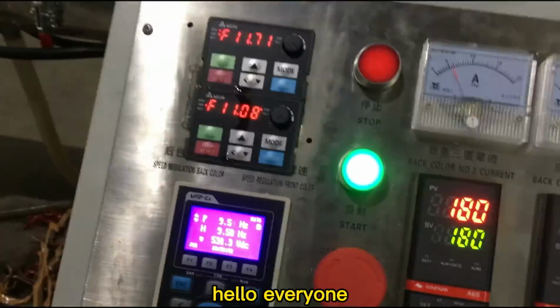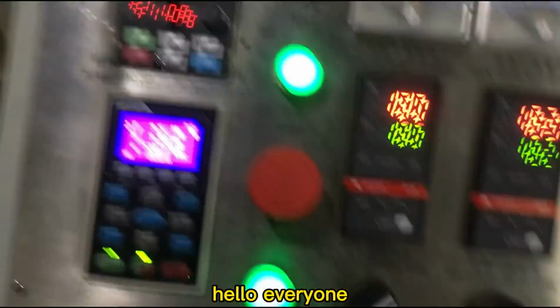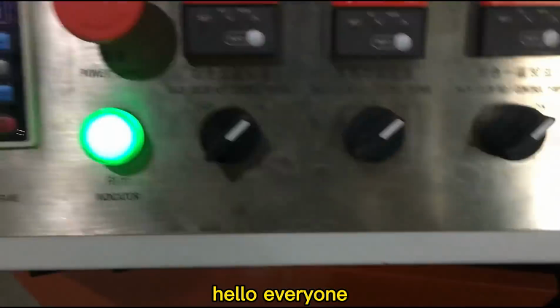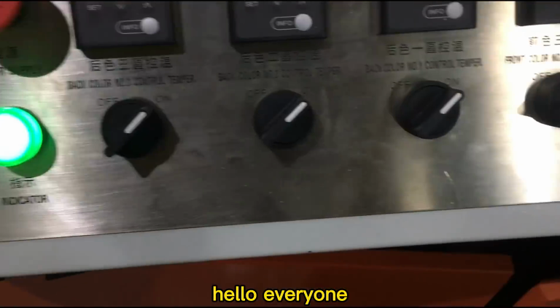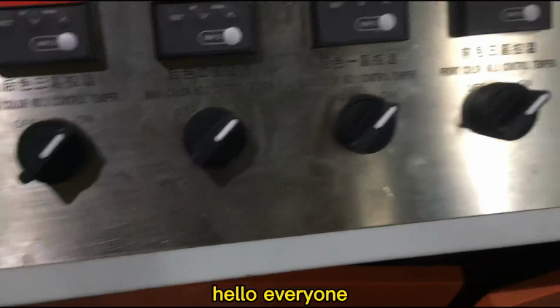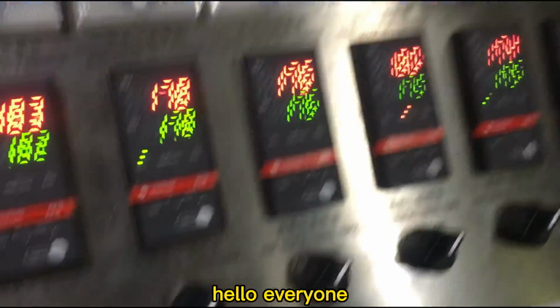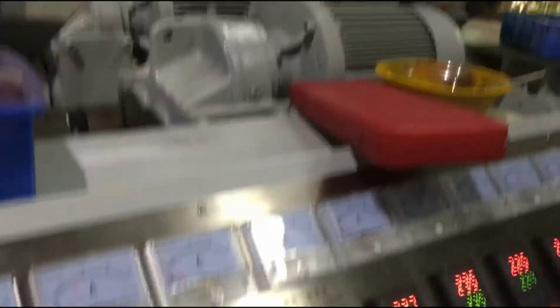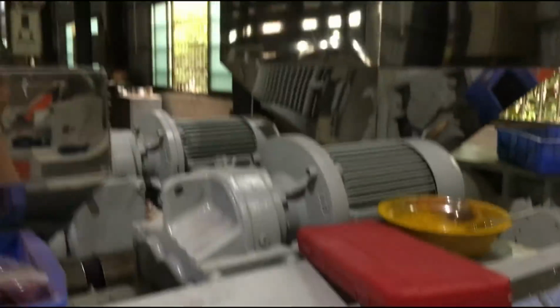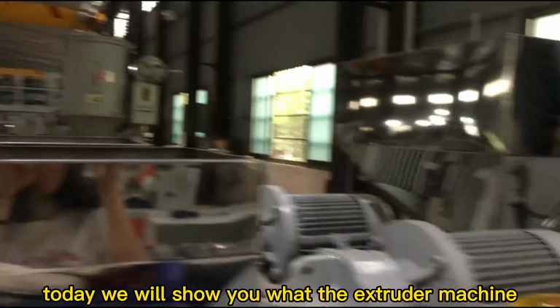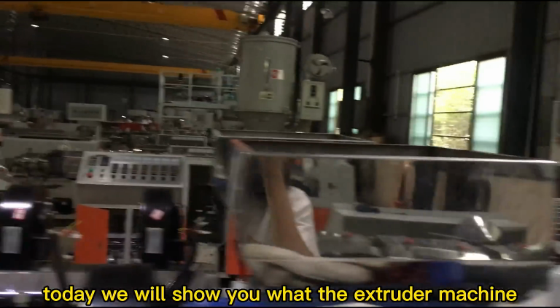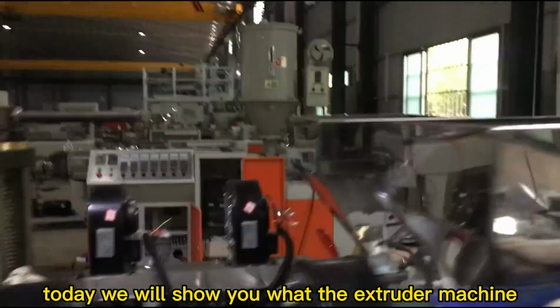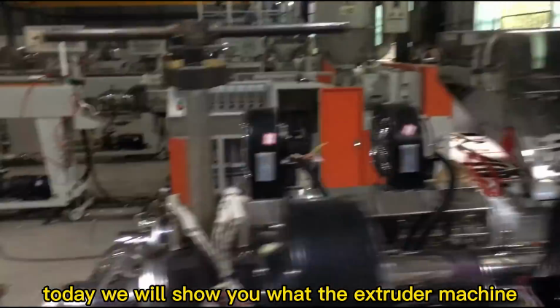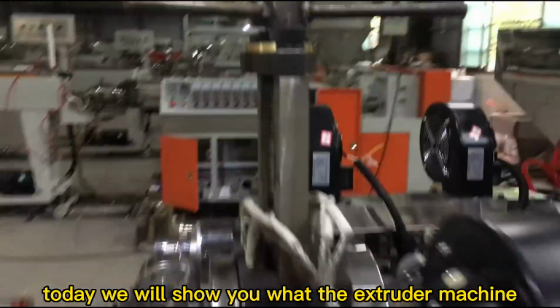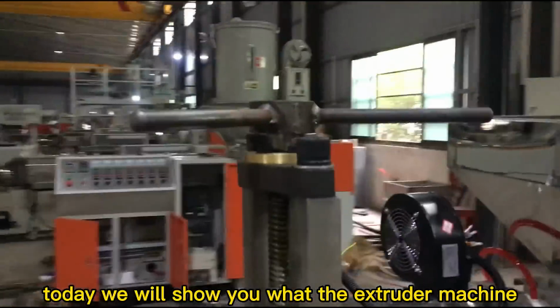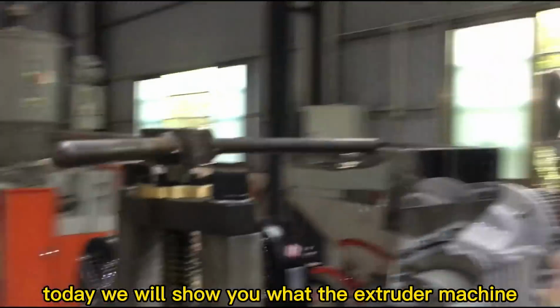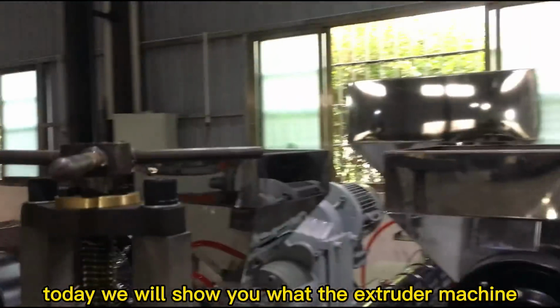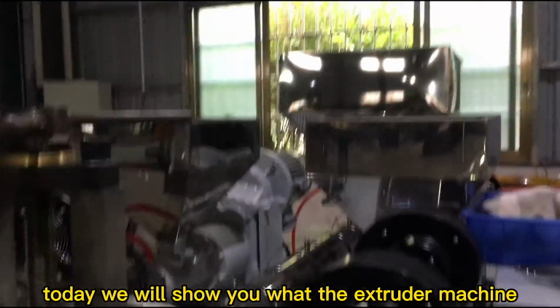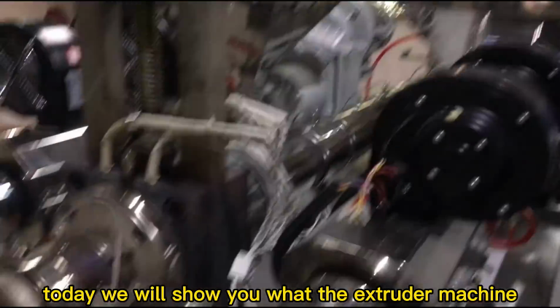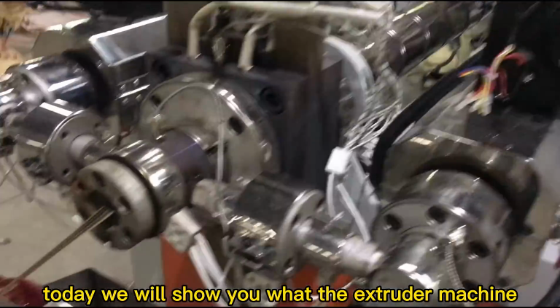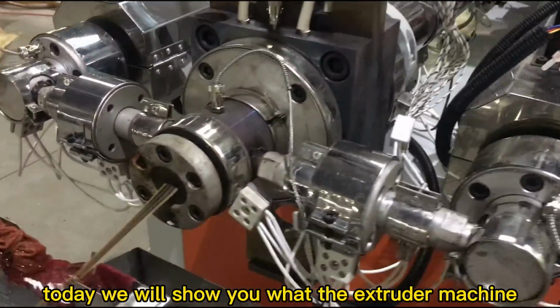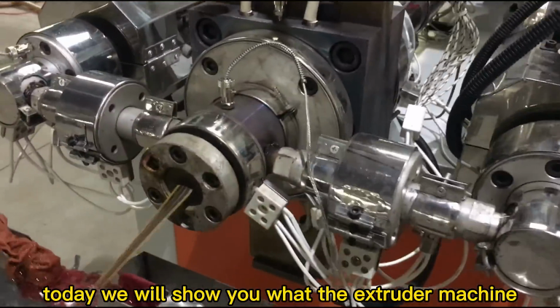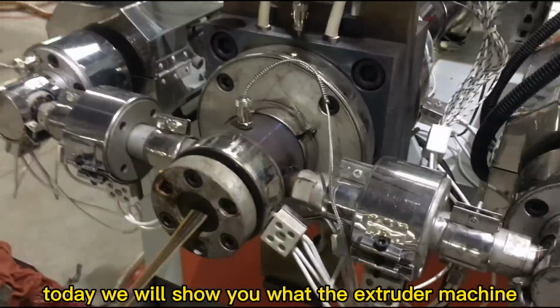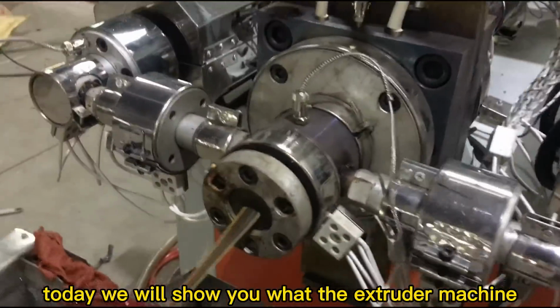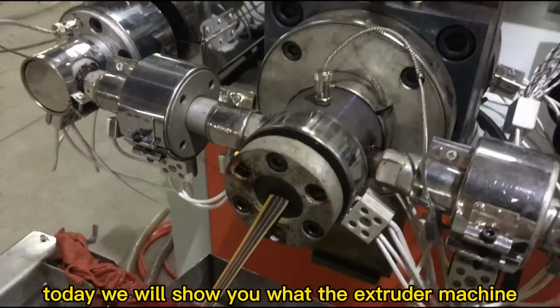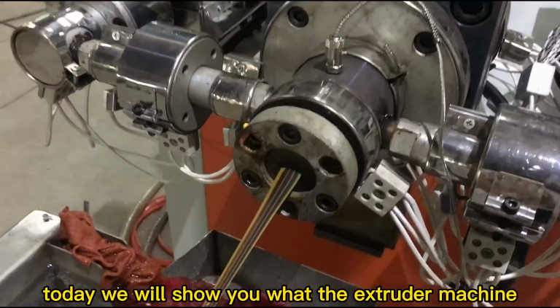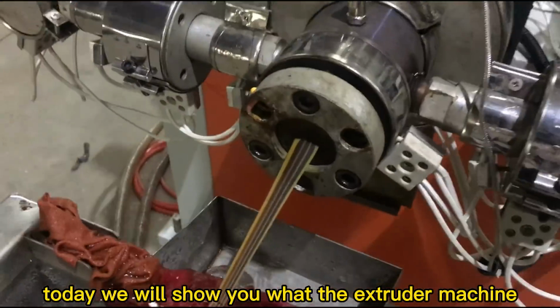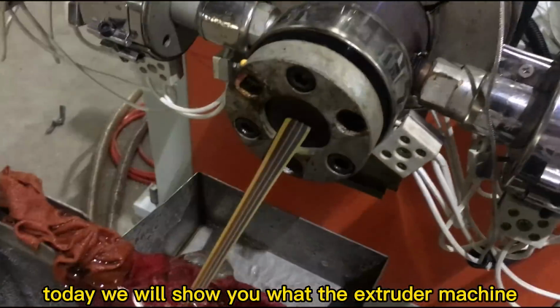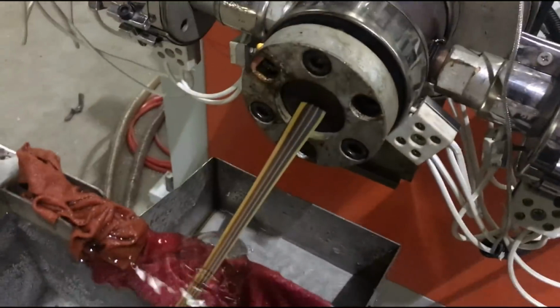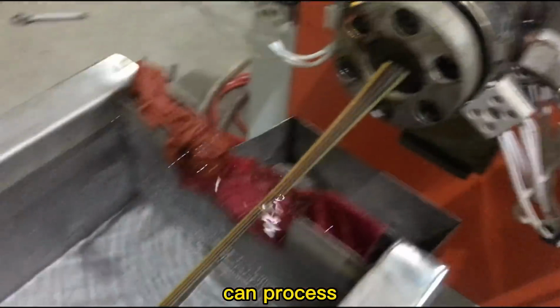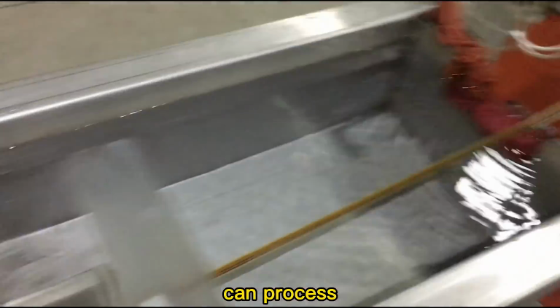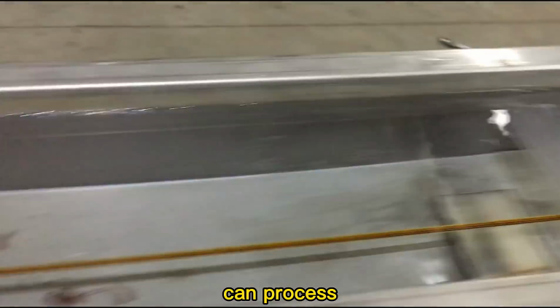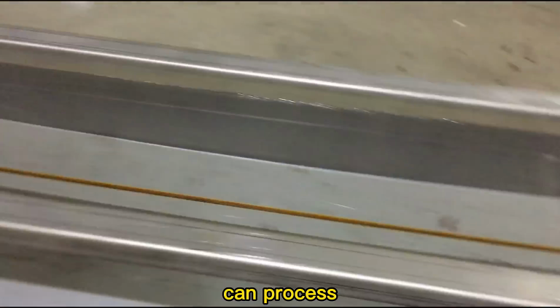Hello everyone, today we will show you what the extruder machine can process.